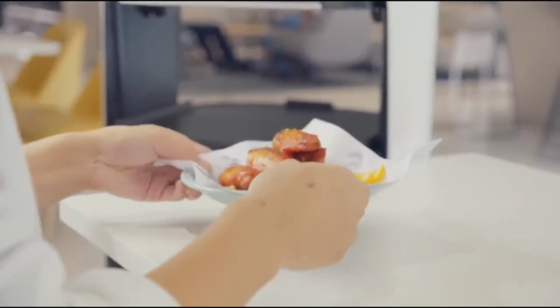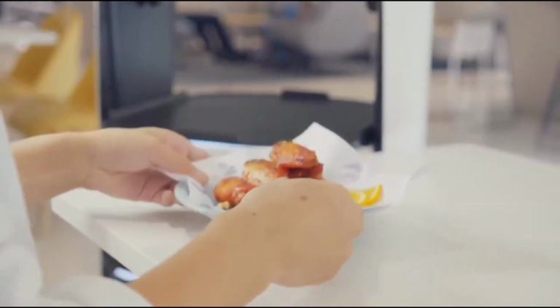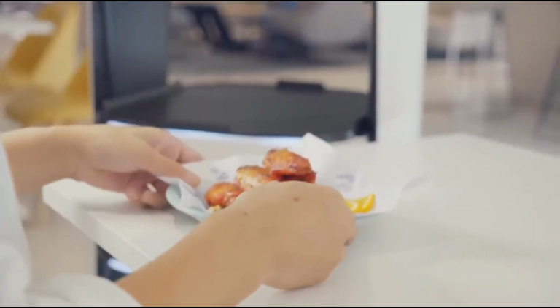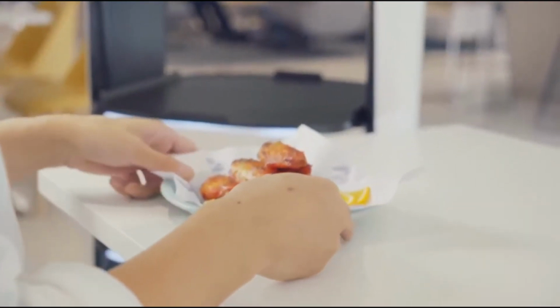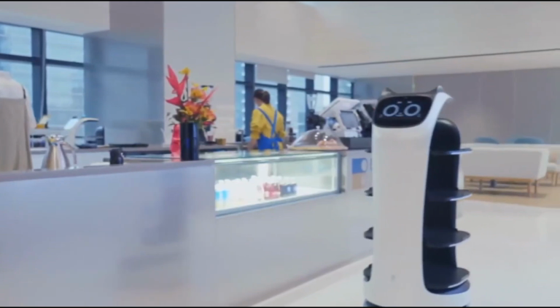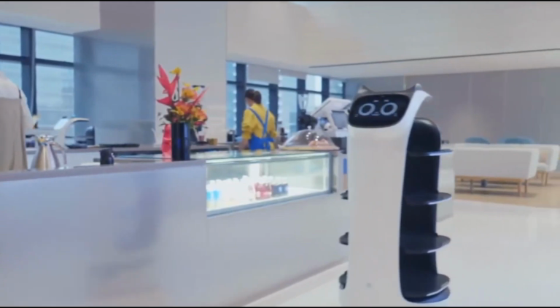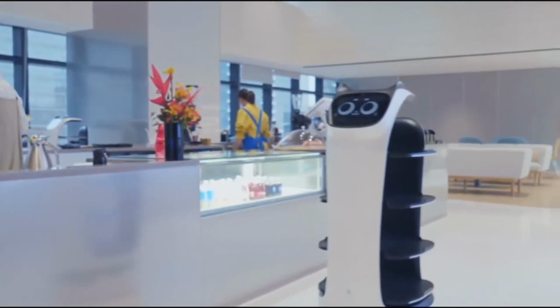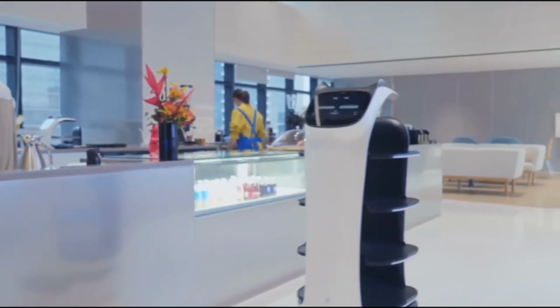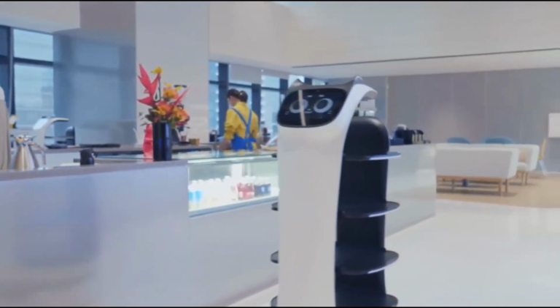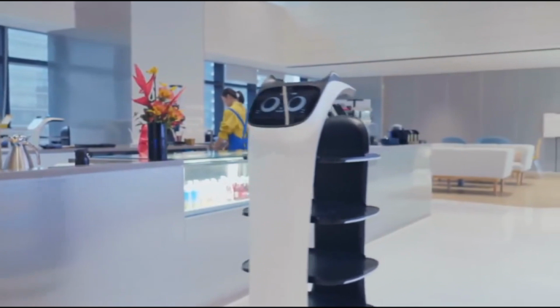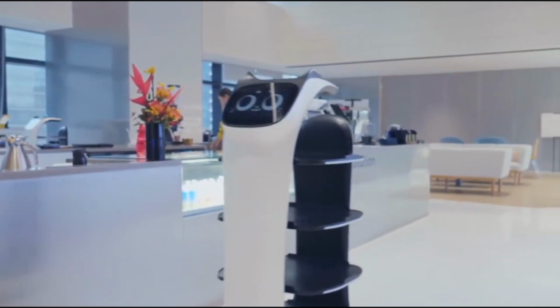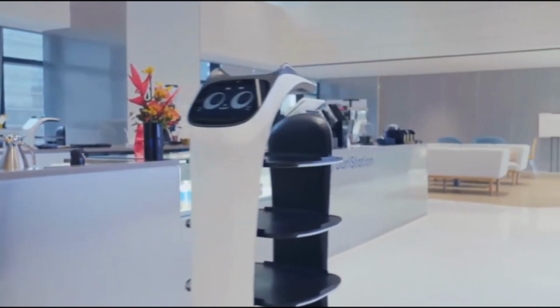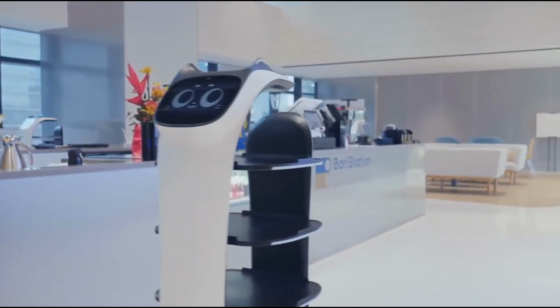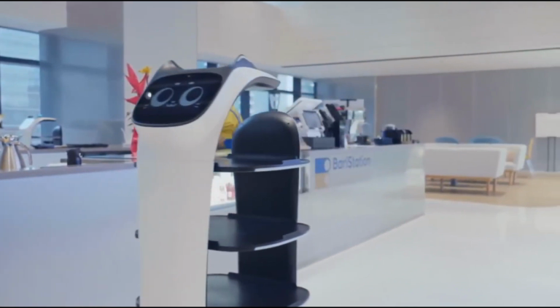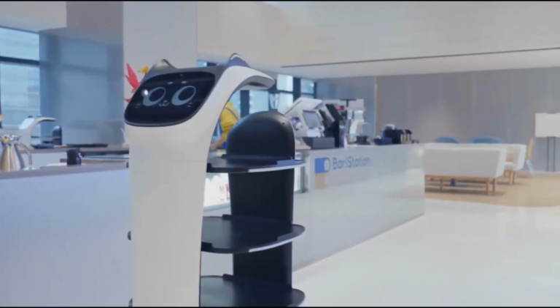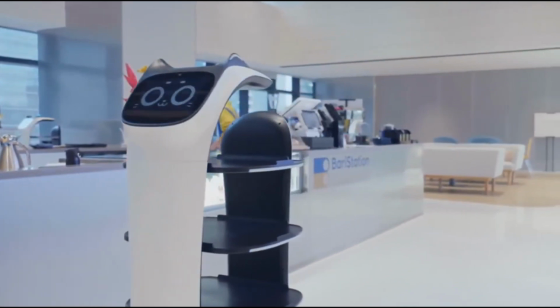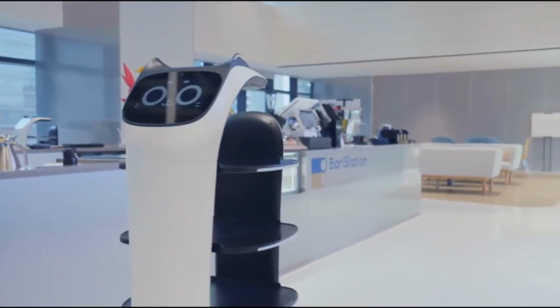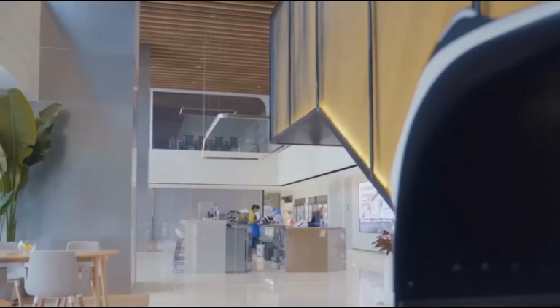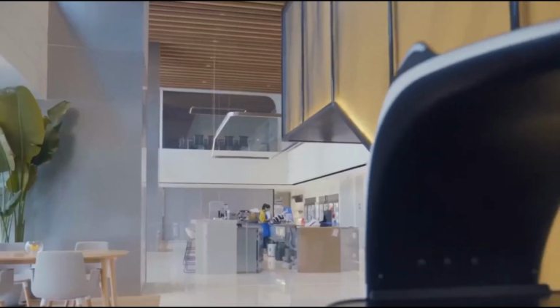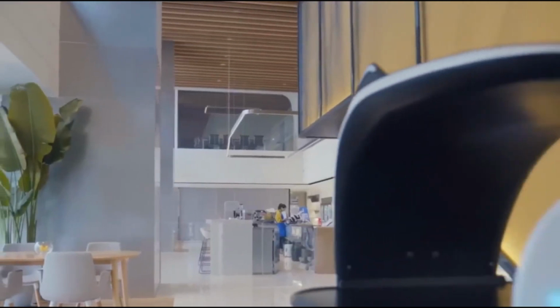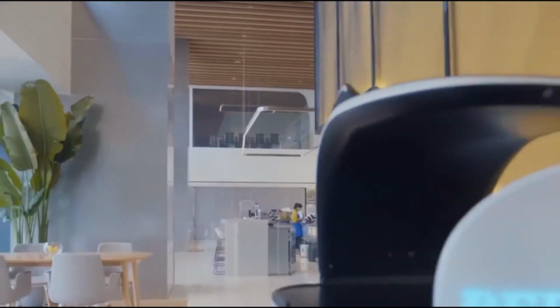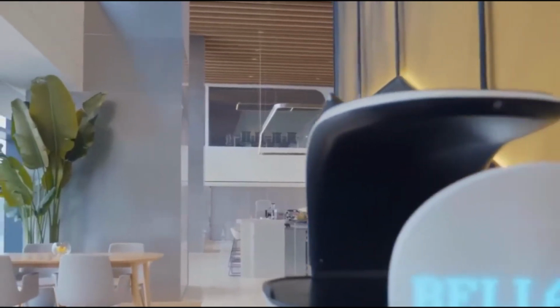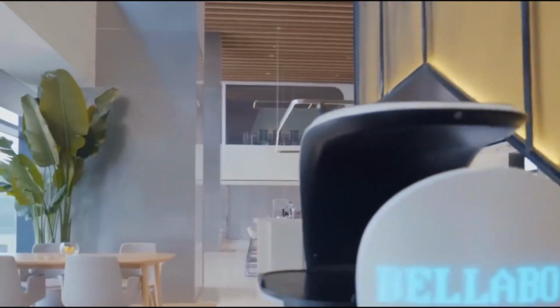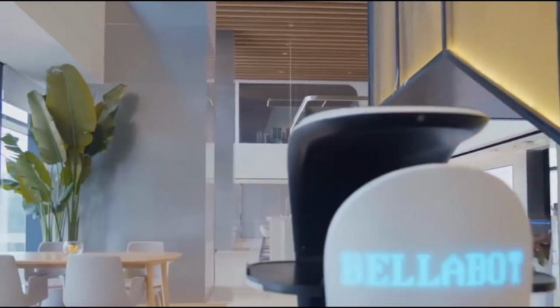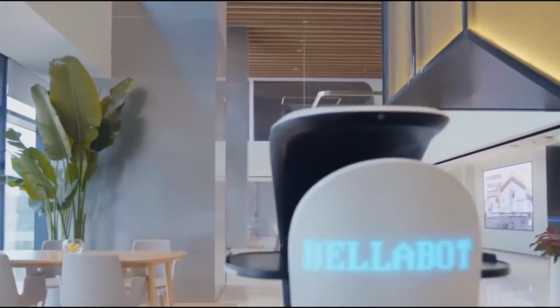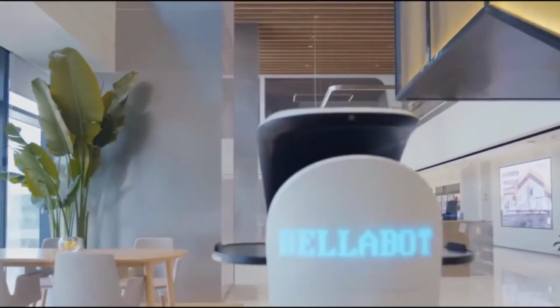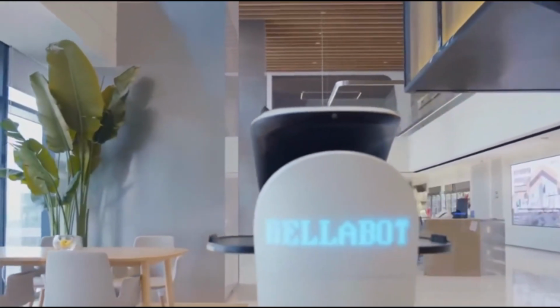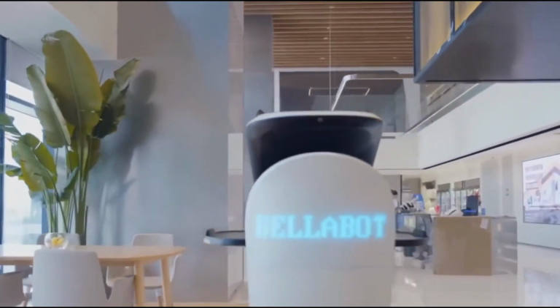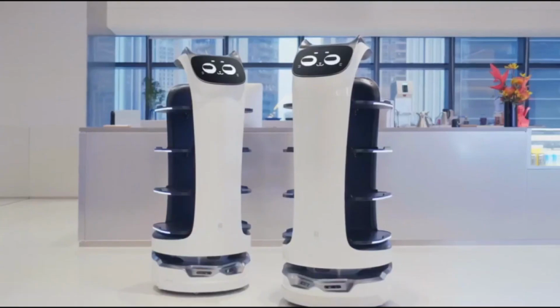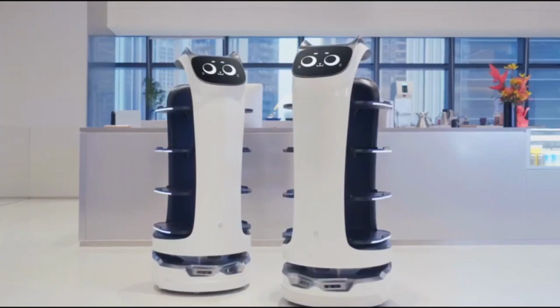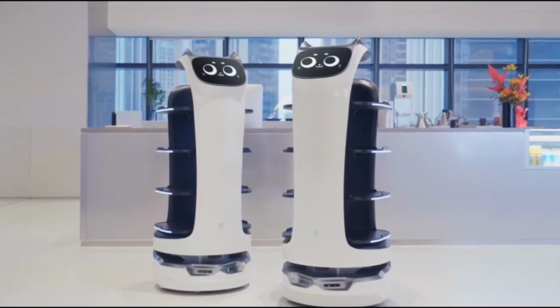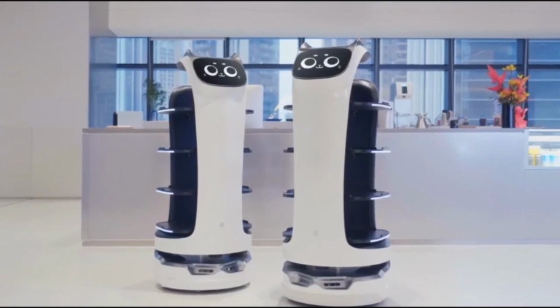making it ideal for businesses such as hospitals, malls, restaurants, and cafes. Its efficient delivery system and user-friendly features are transforming the service industry.